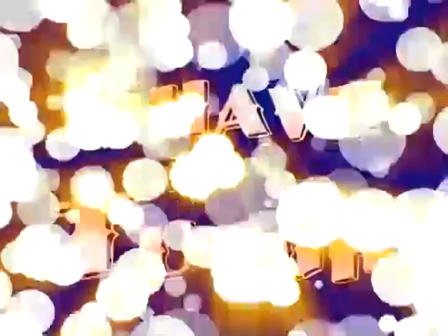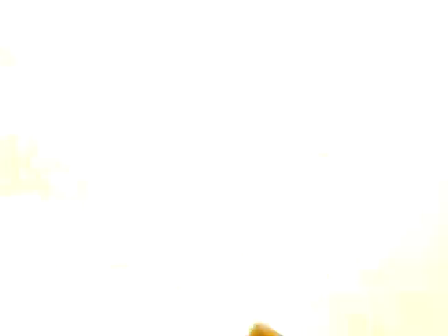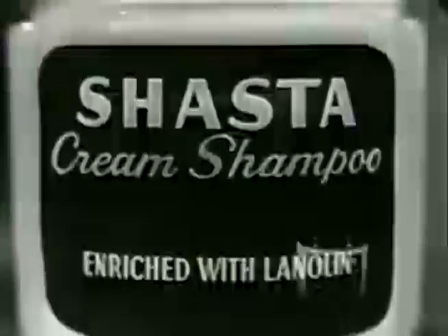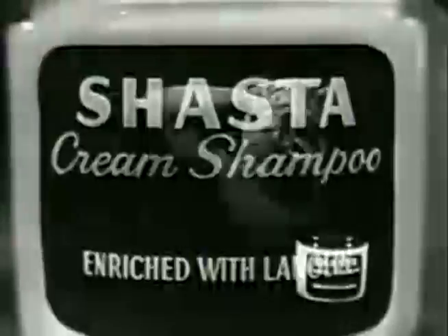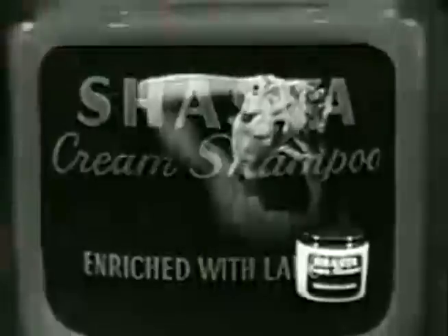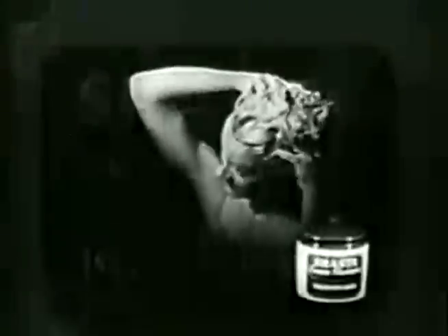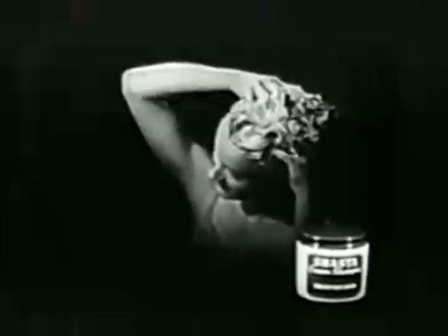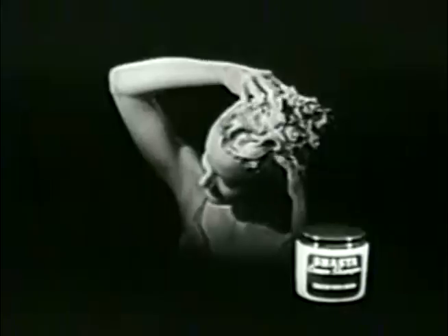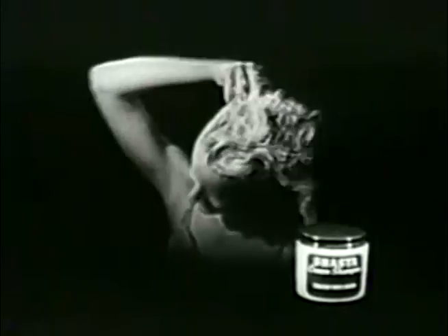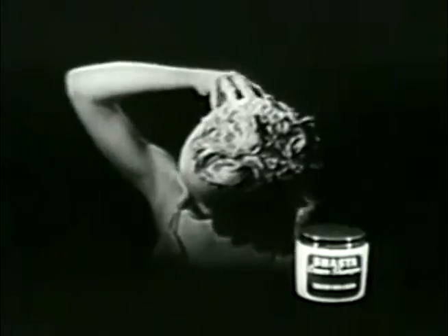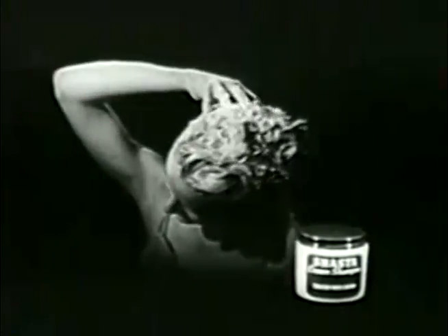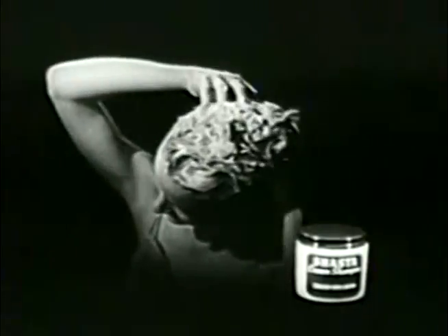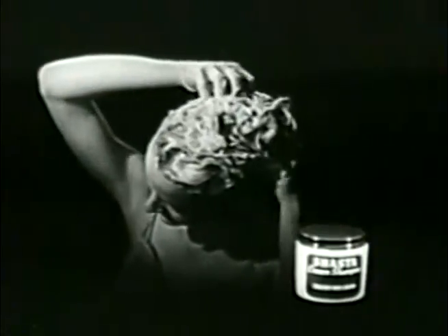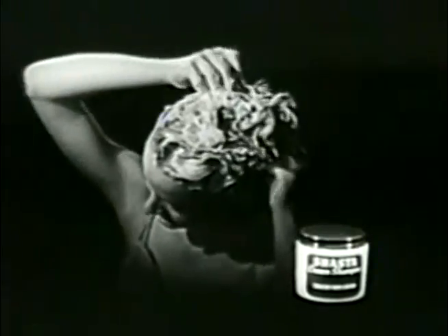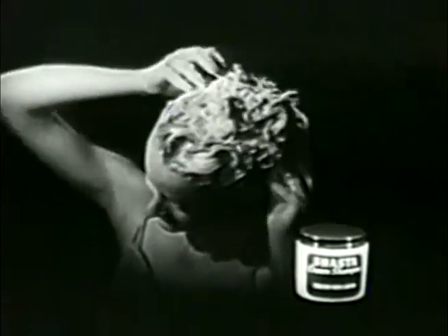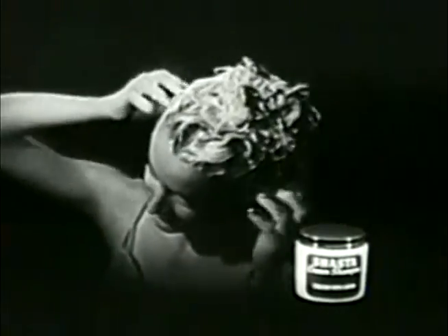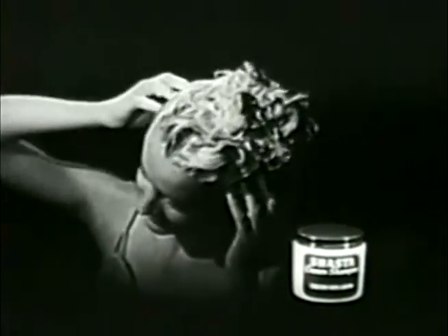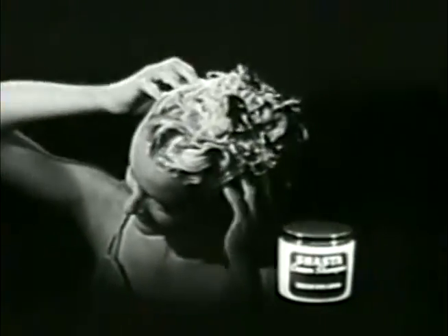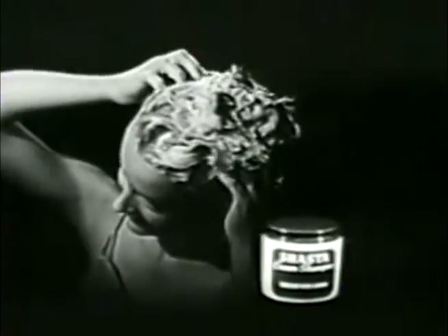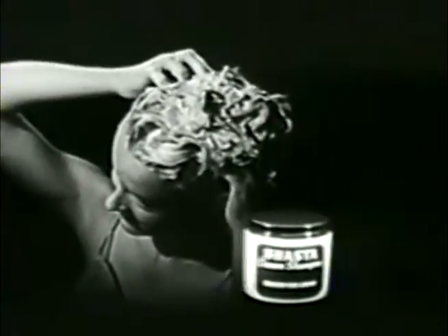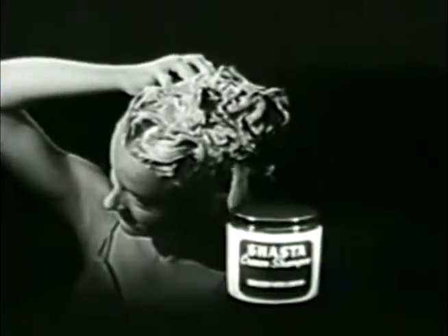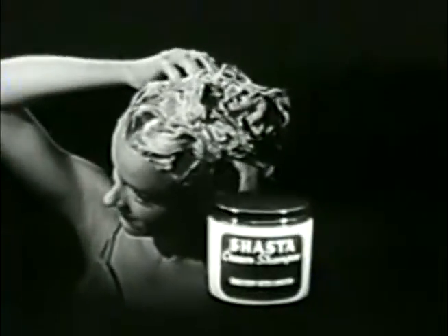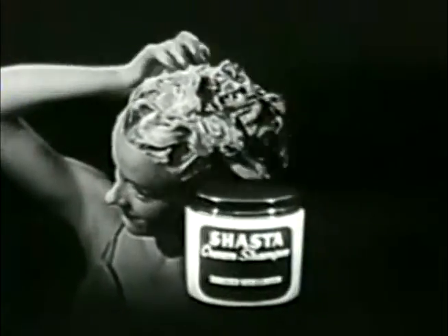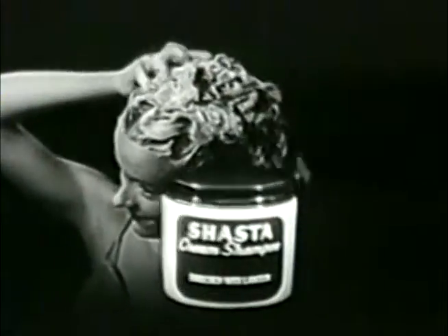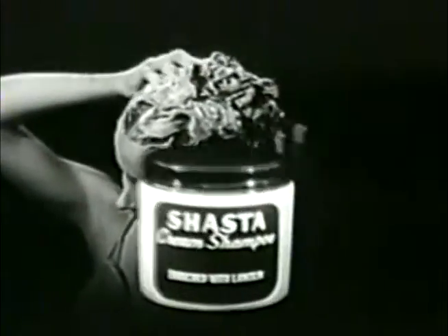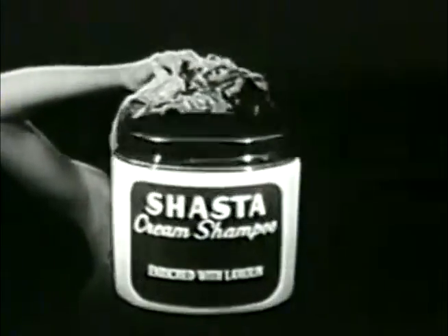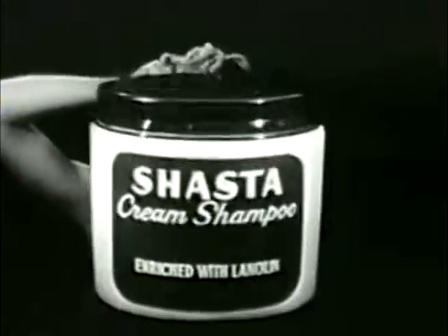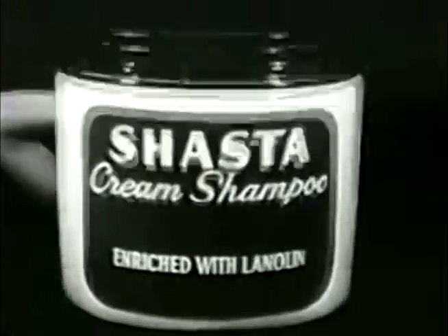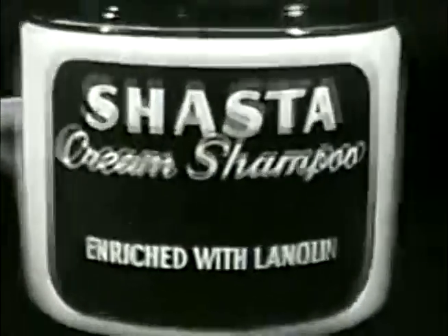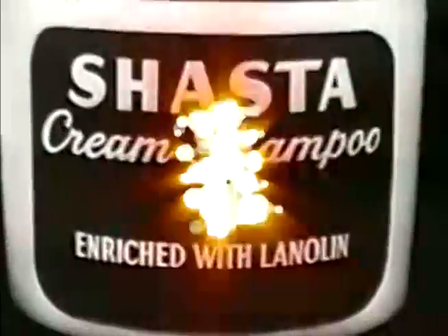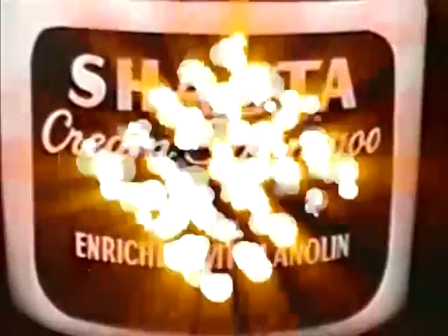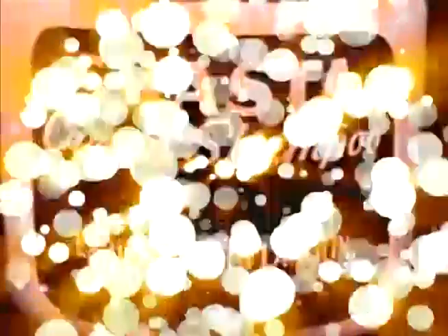If you want oceans of luxury lather, buy Shasta with the creamiest lather of all.